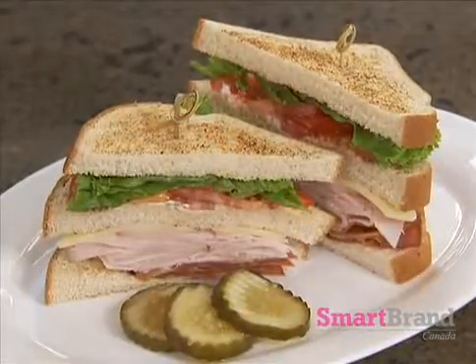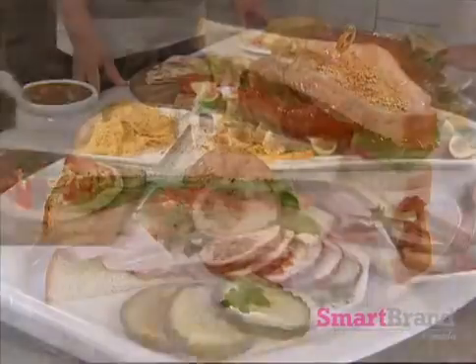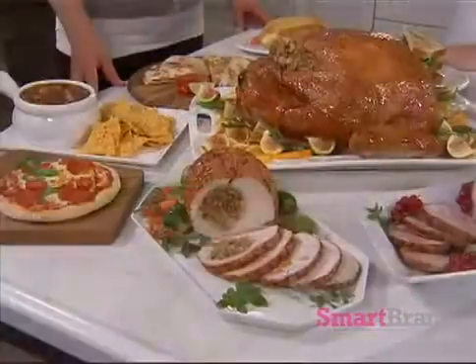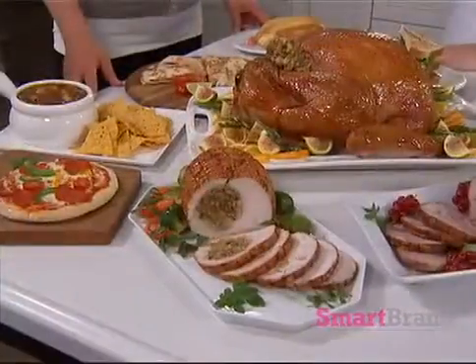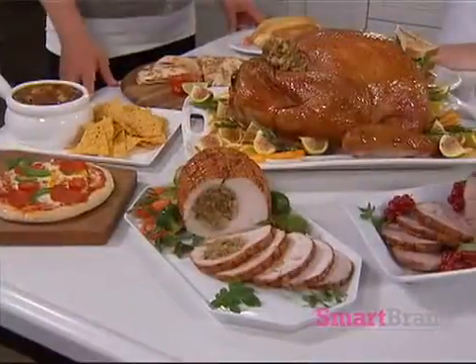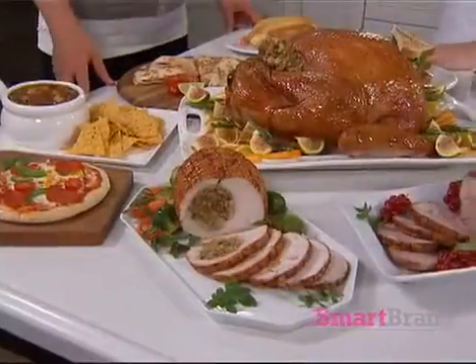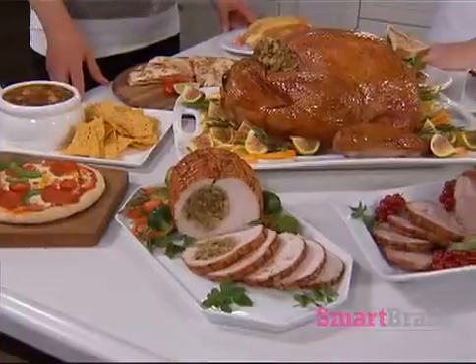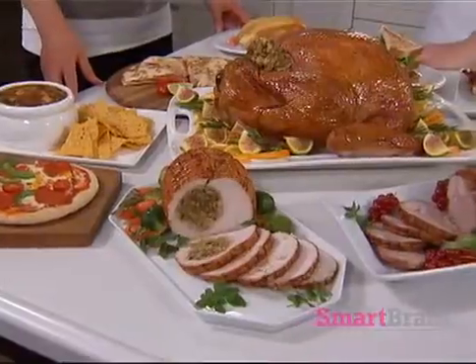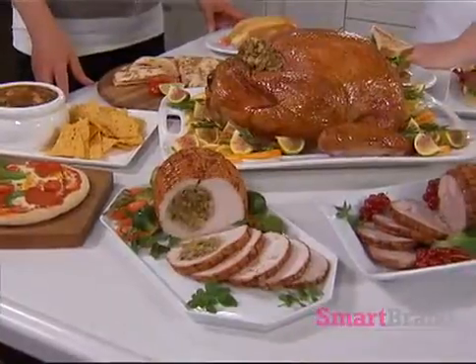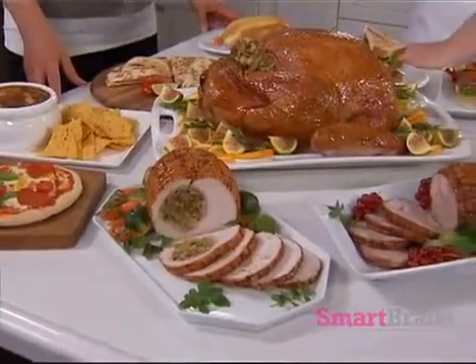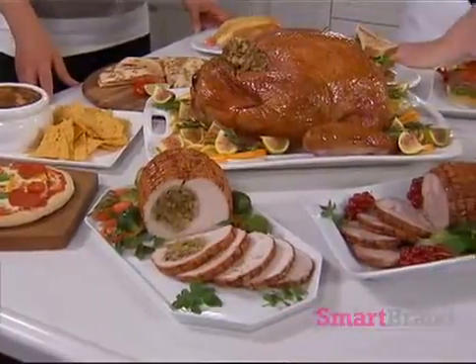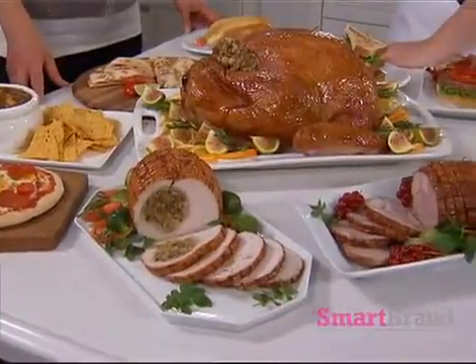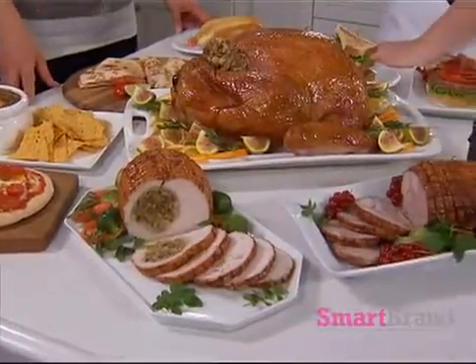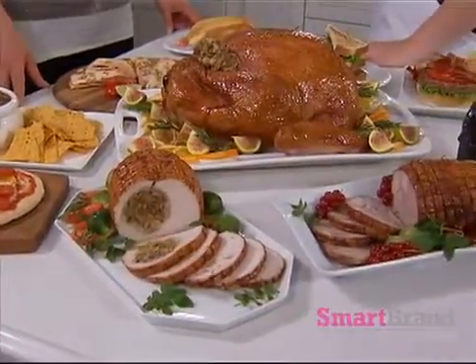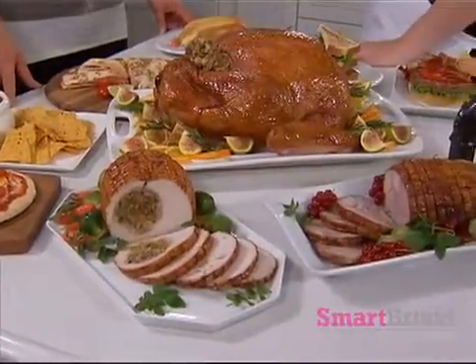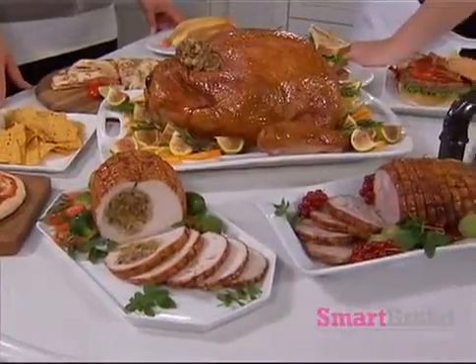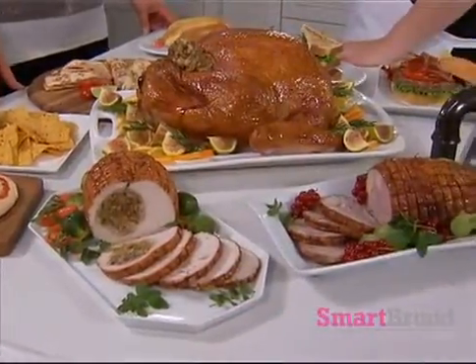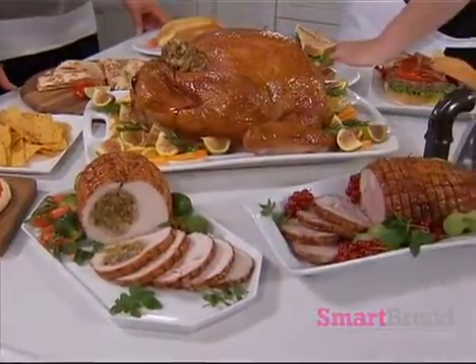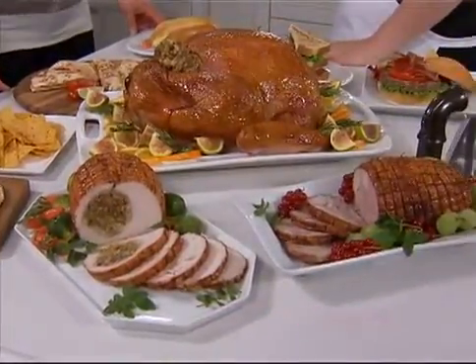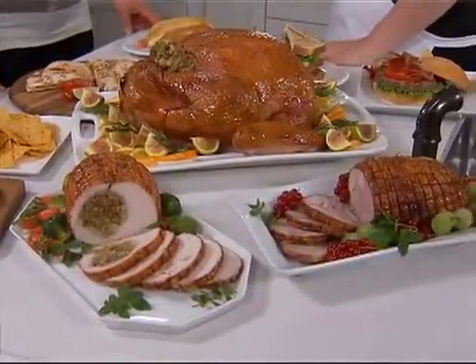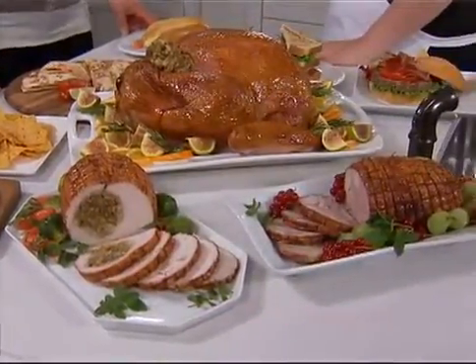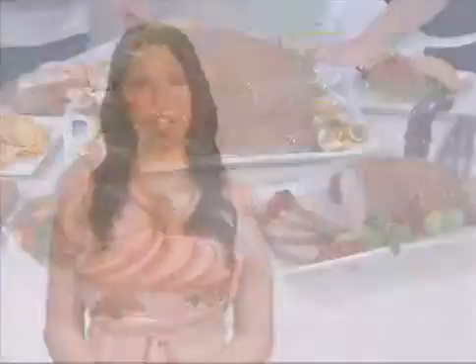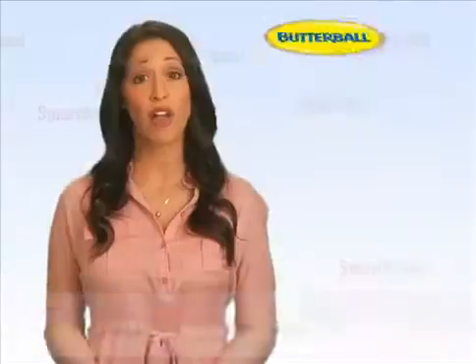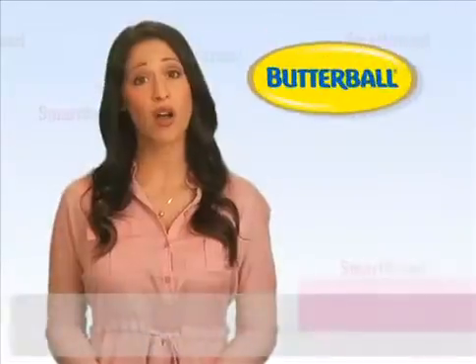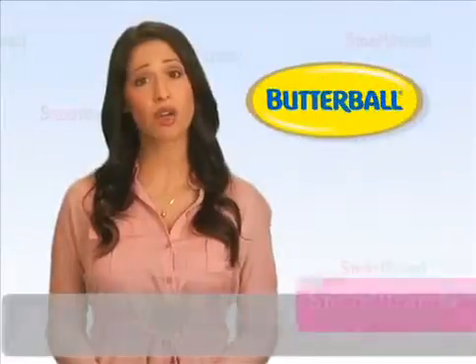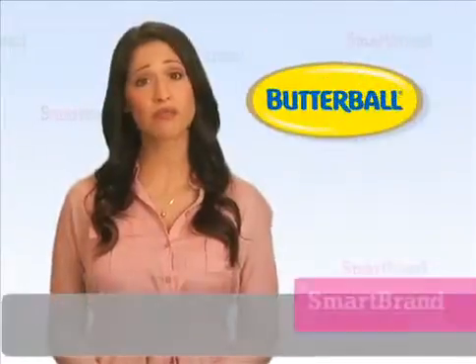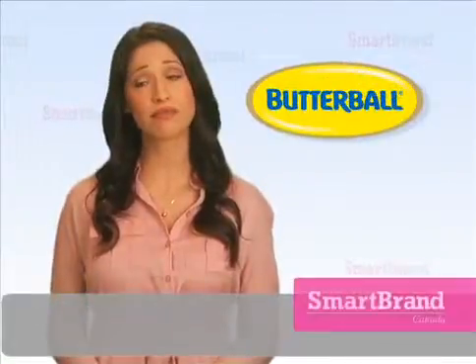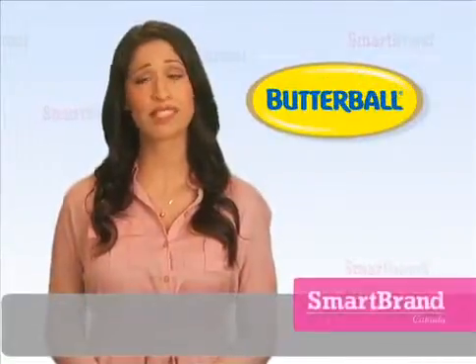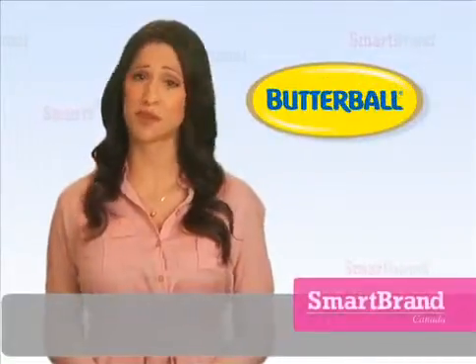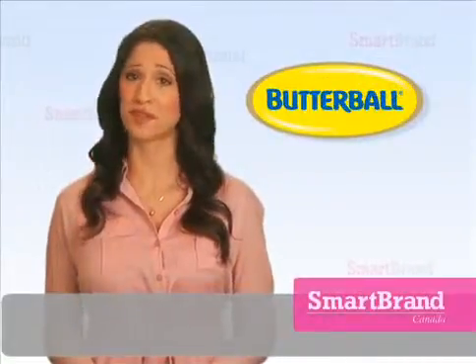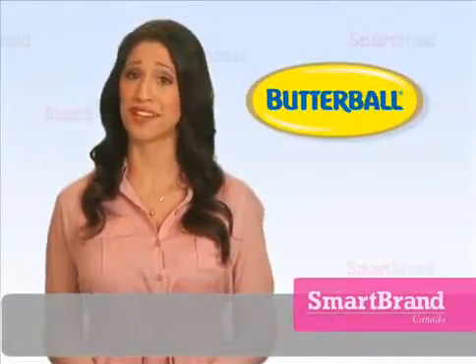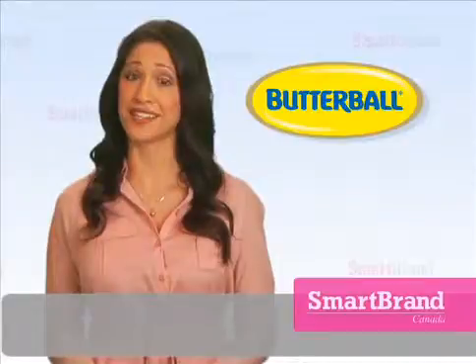Butterball offers tasty and healthy recipe ideas using more than just a traditional turkey. Although, that's always a great idea.